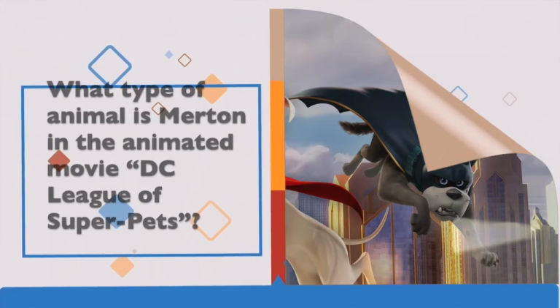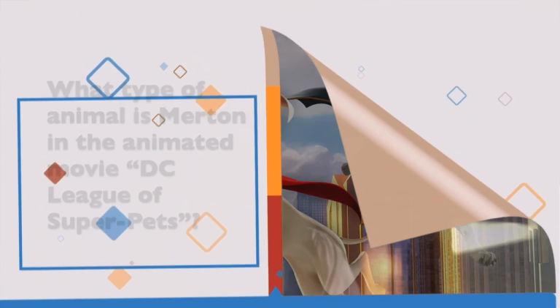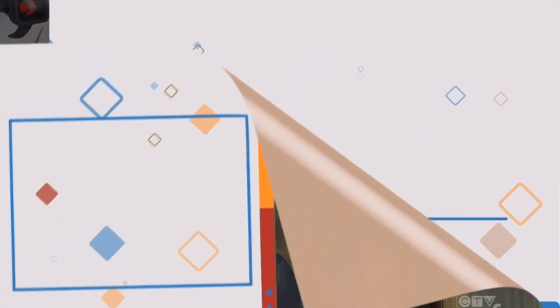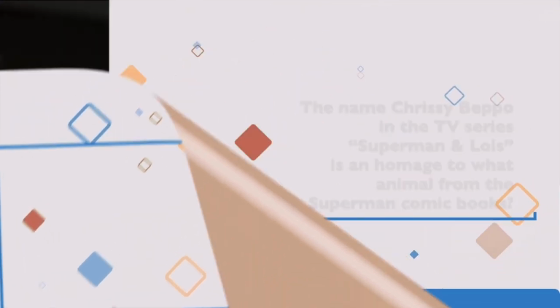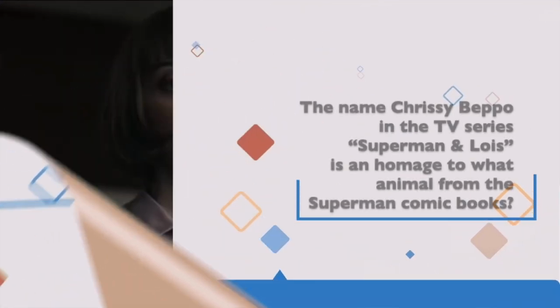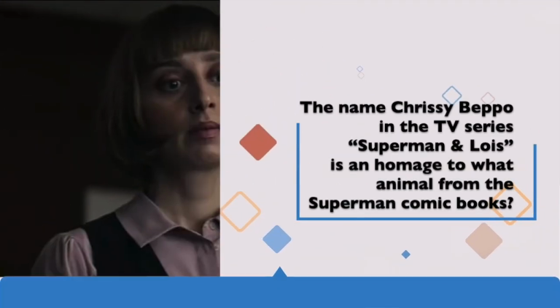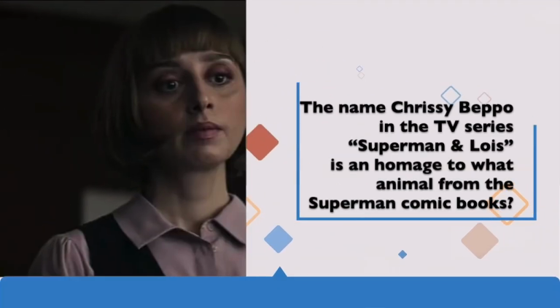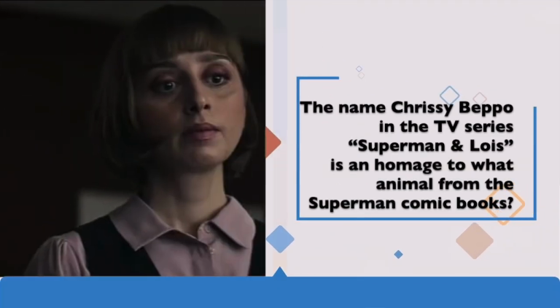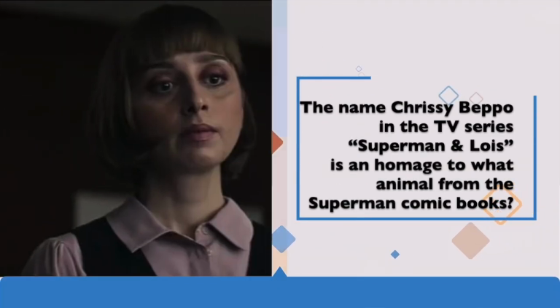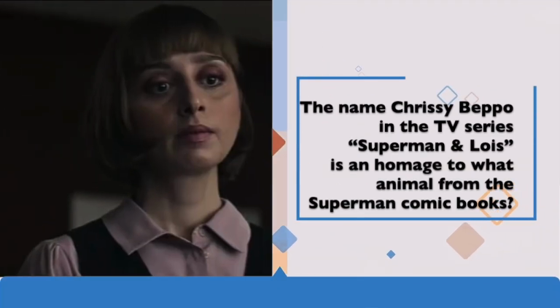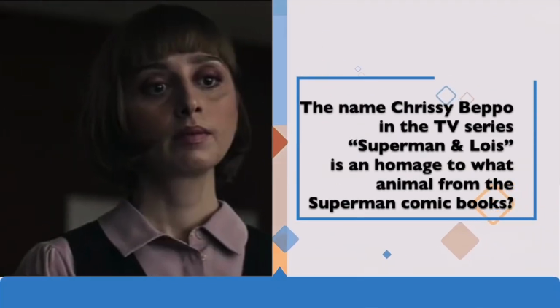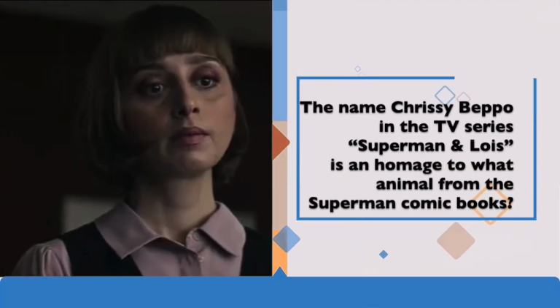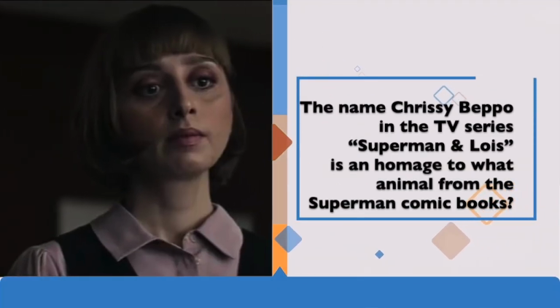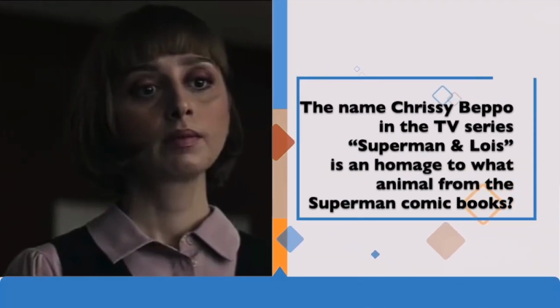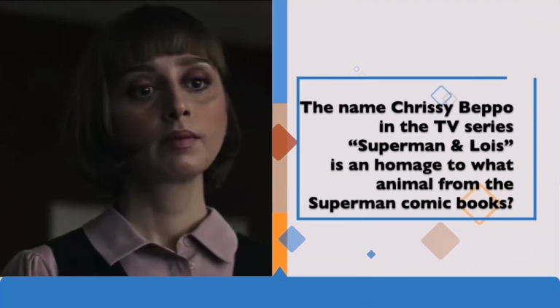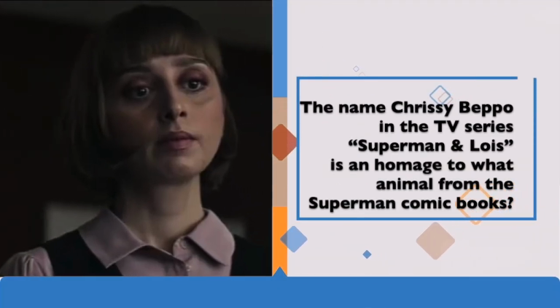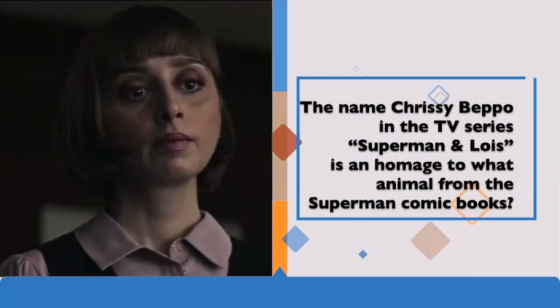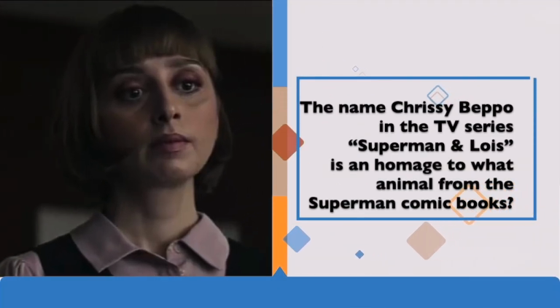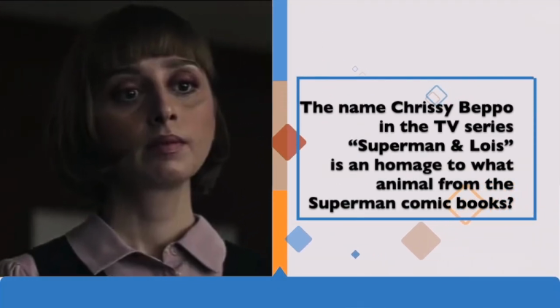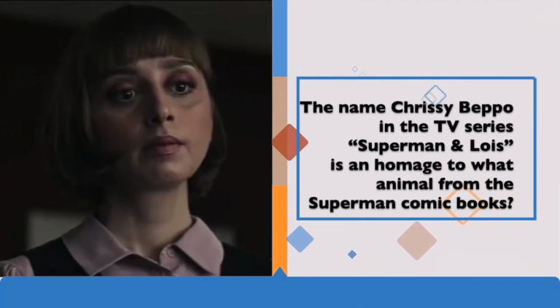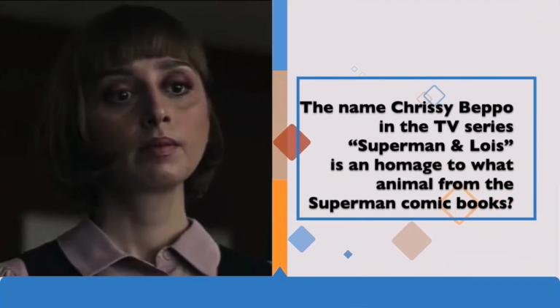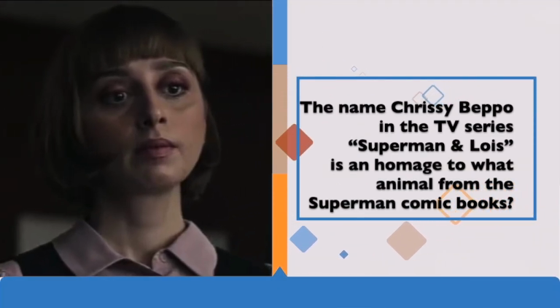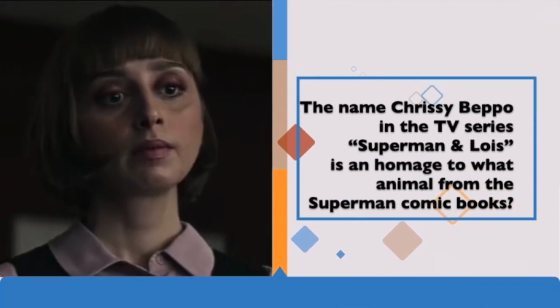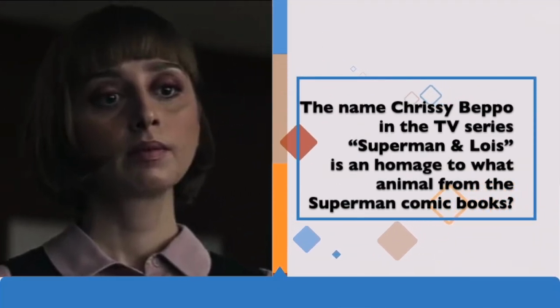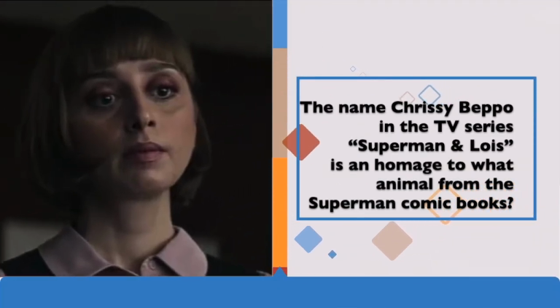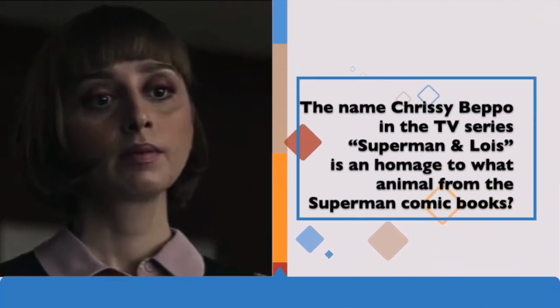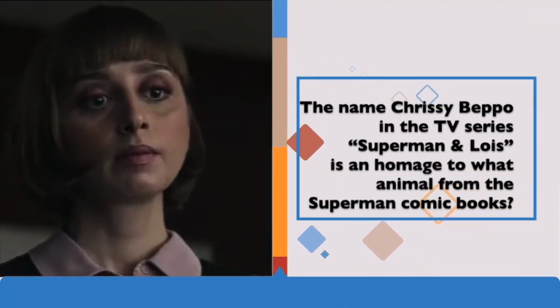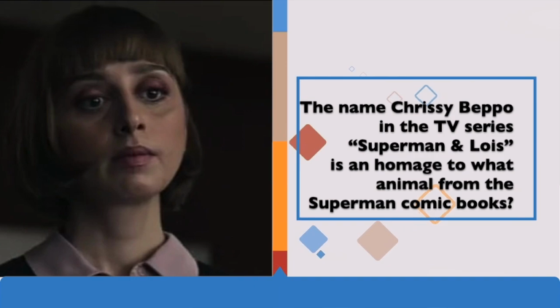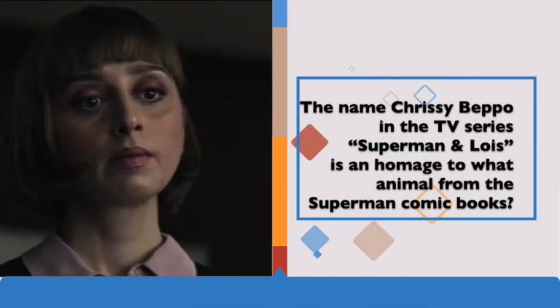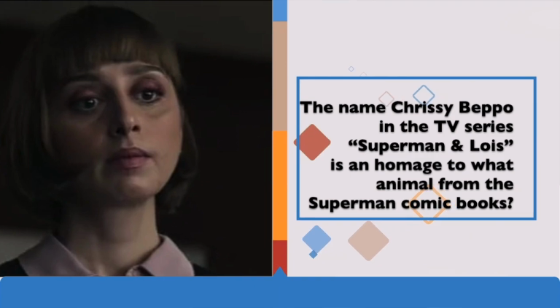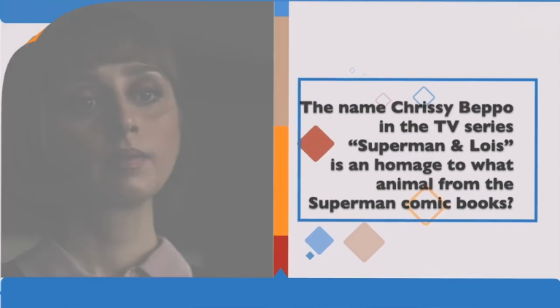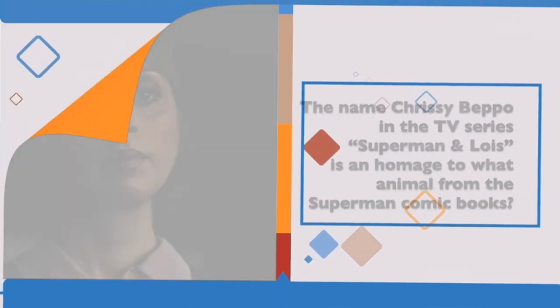Question 3: The name Chrissy Beppo in the TV series Superman and Lois is an homage to what animal from the Superman comic books?